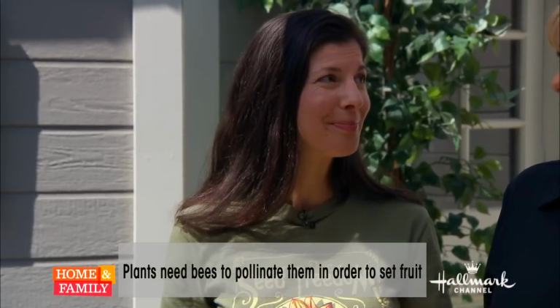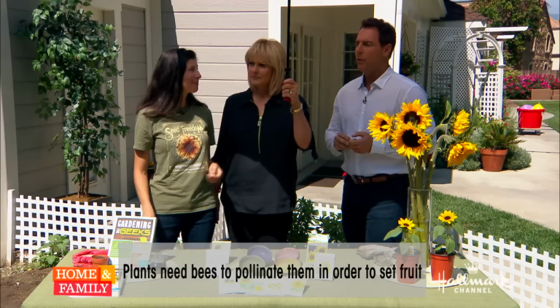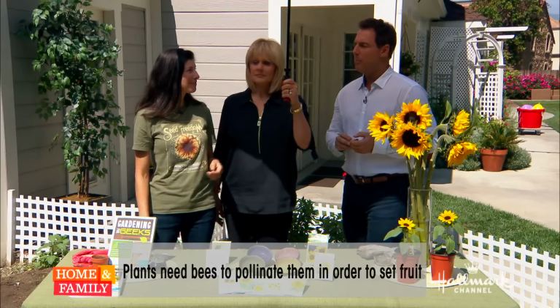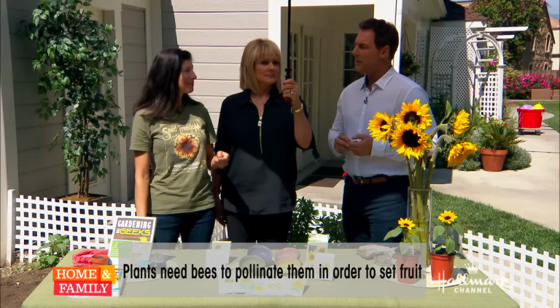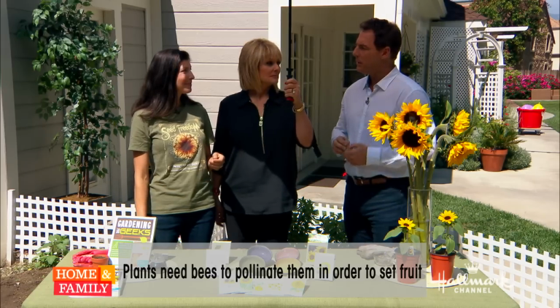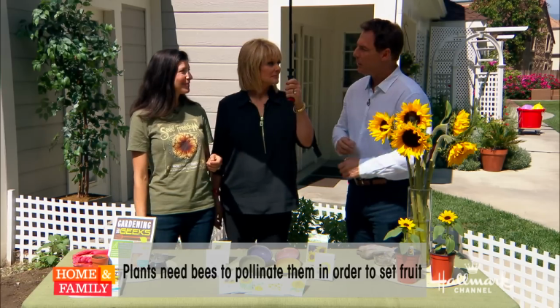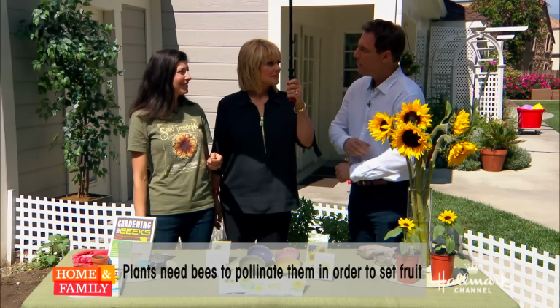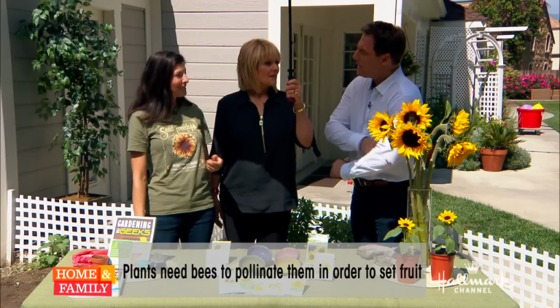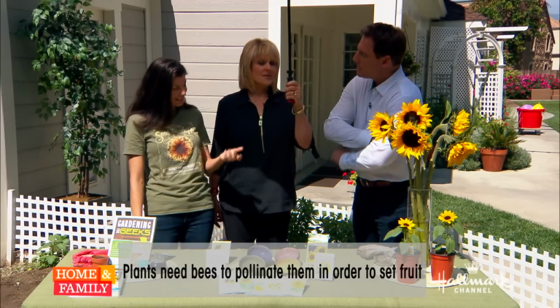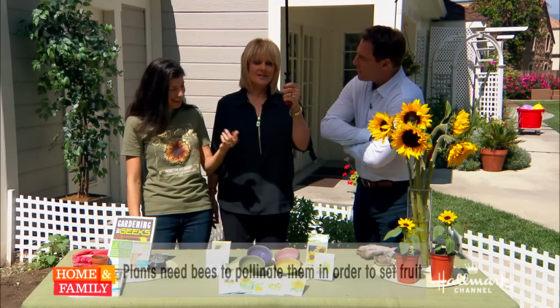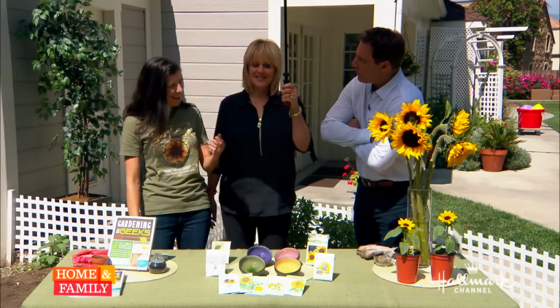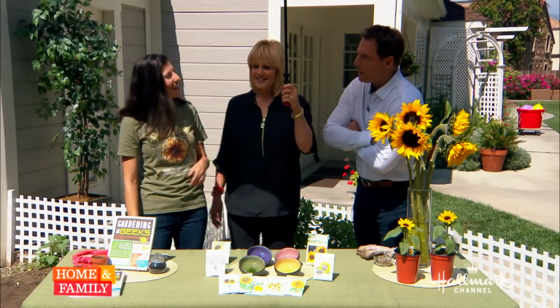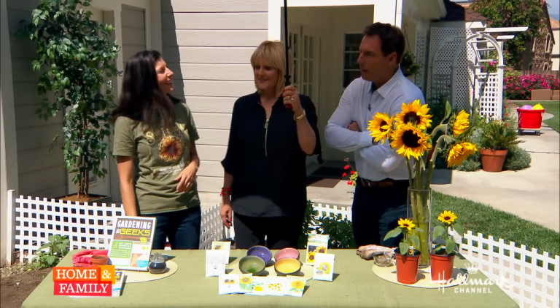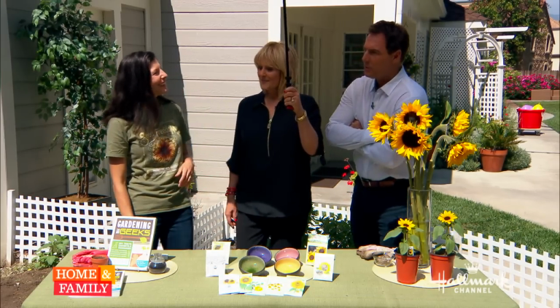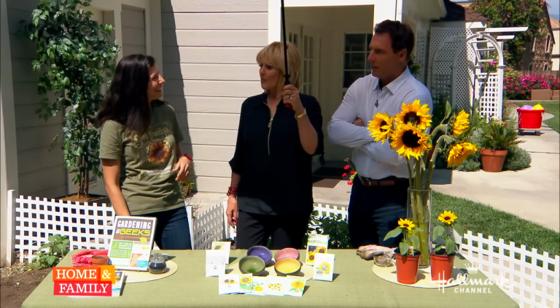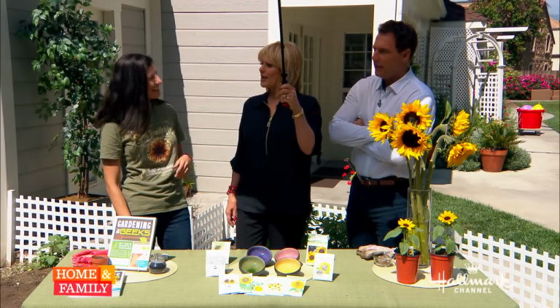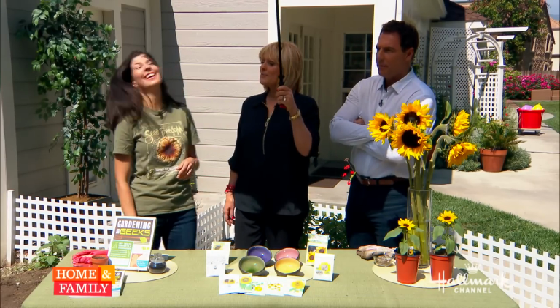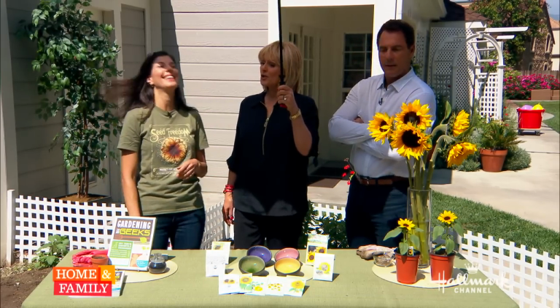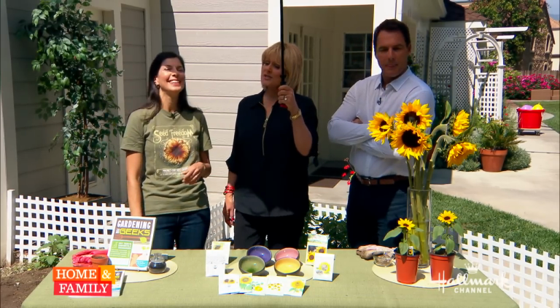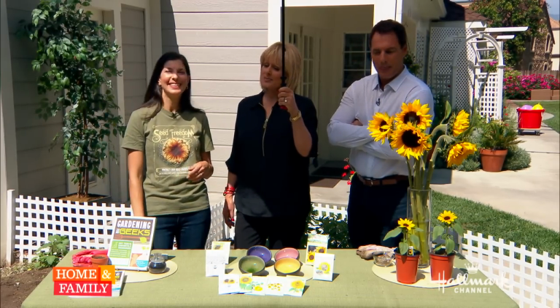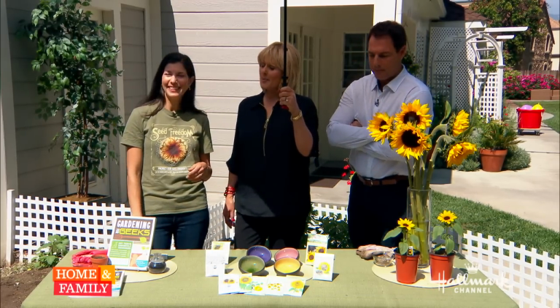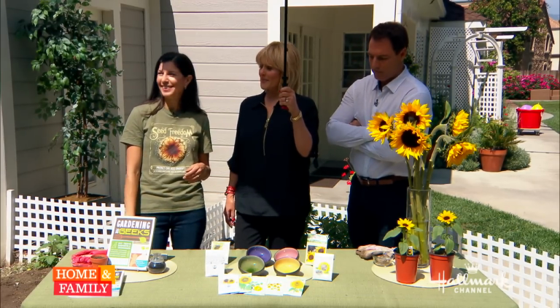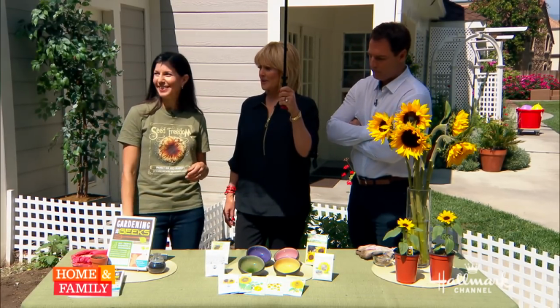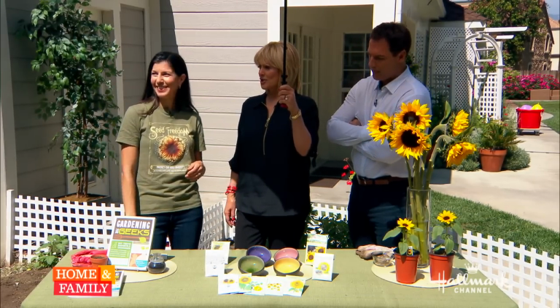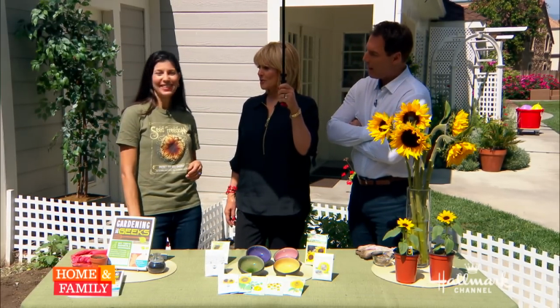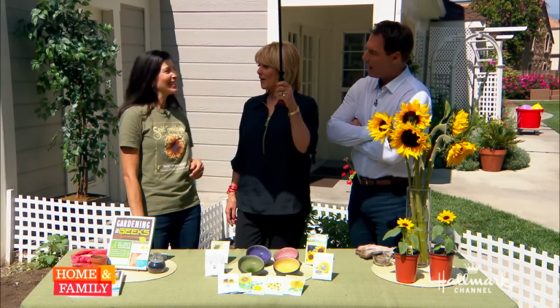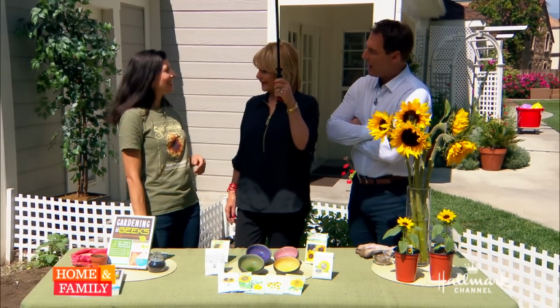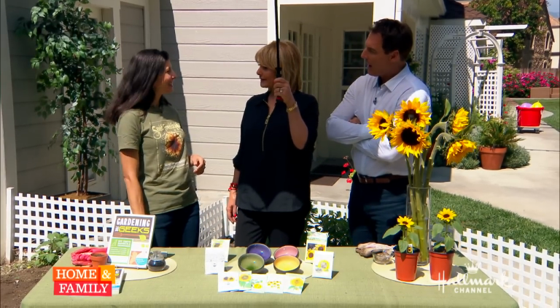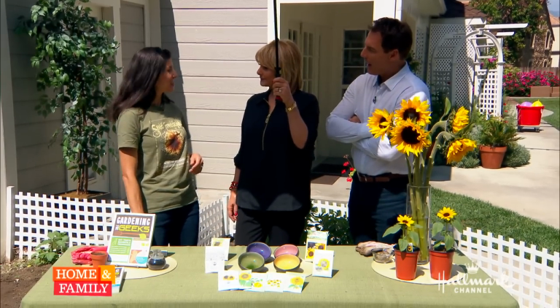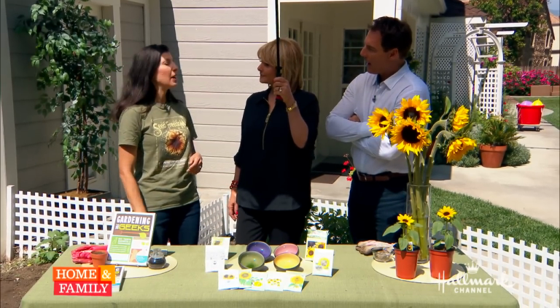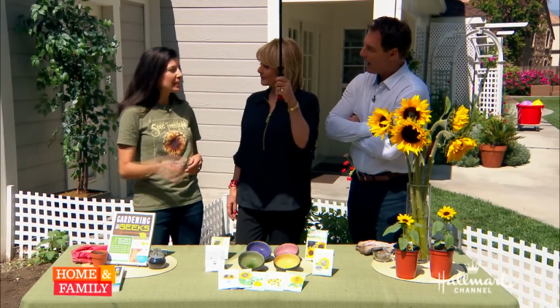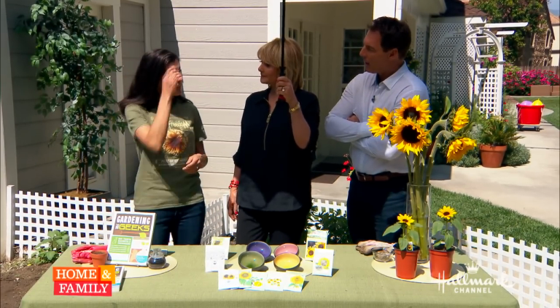They're busy little bees — that's what they're up to. Well, it helps increase the bee population as well. That's right, it does.